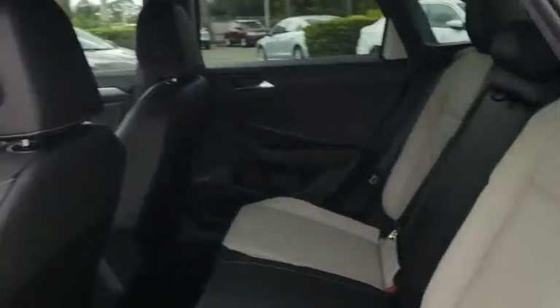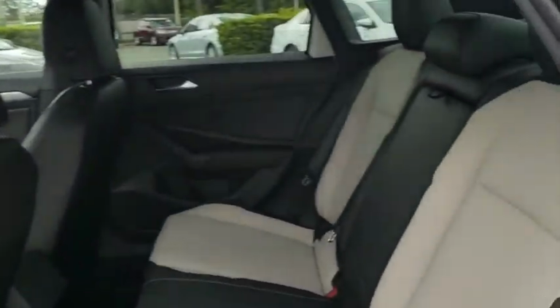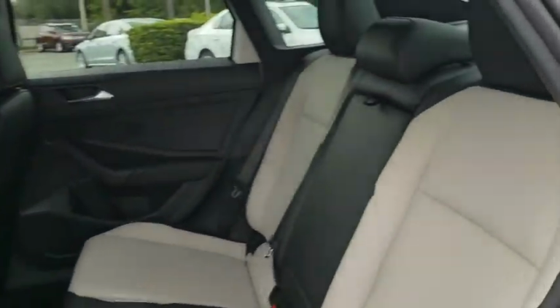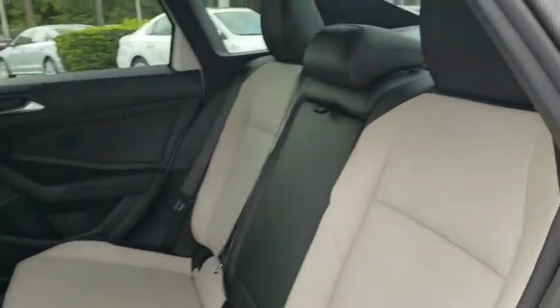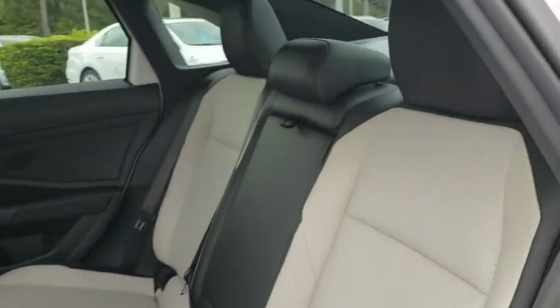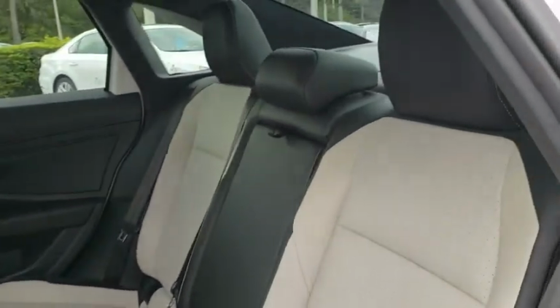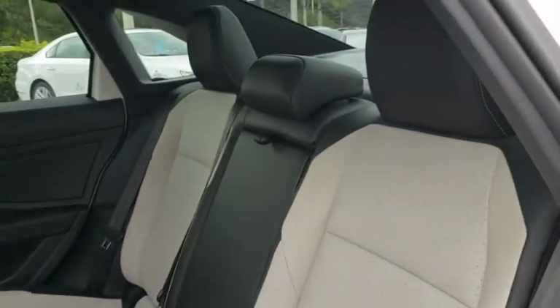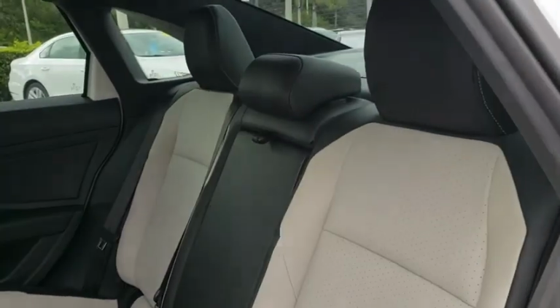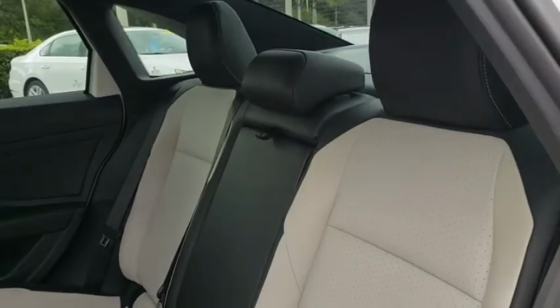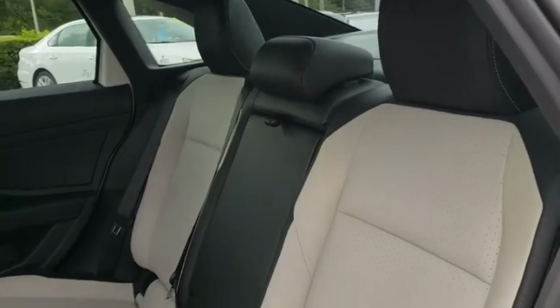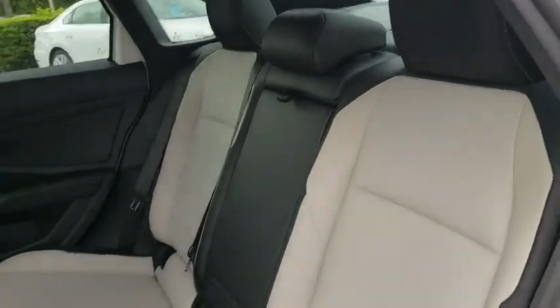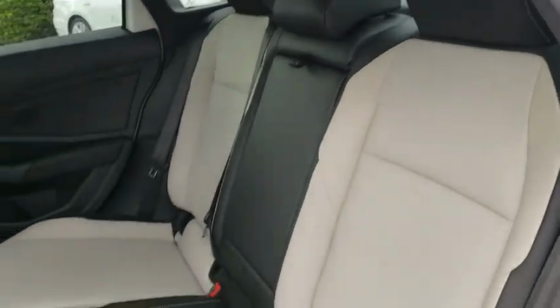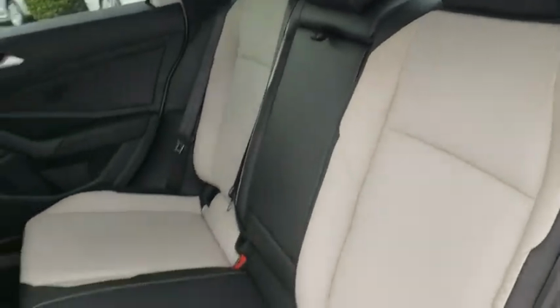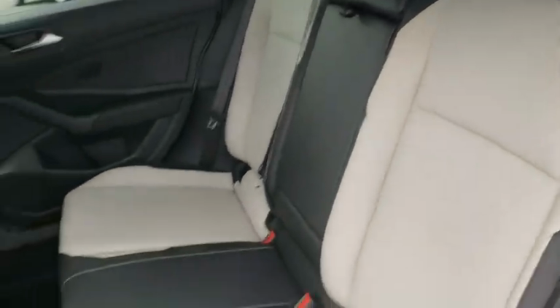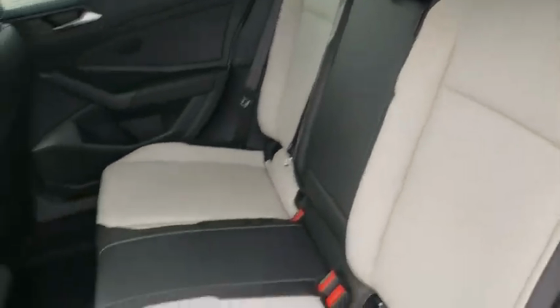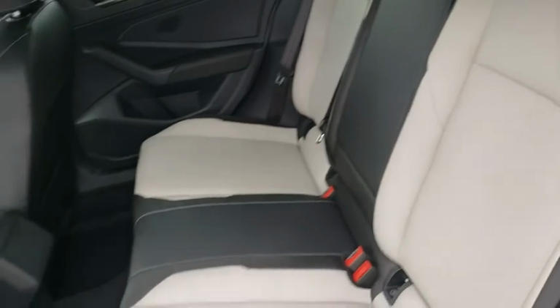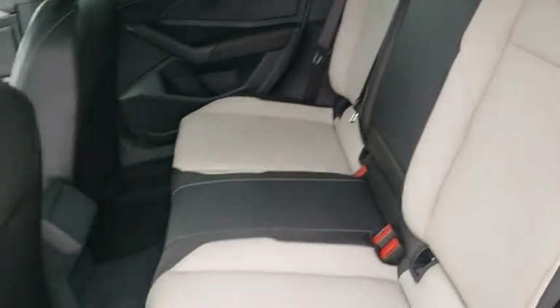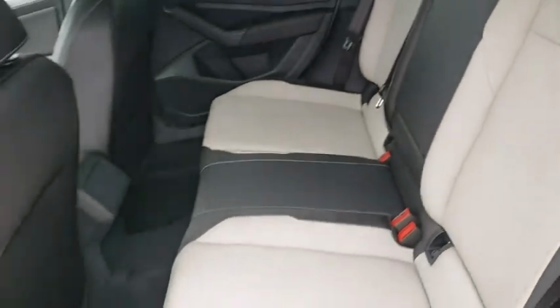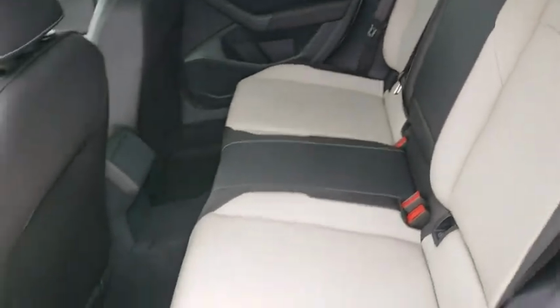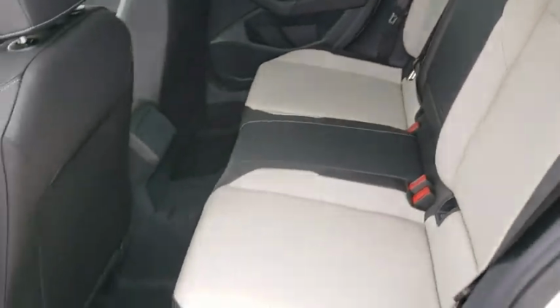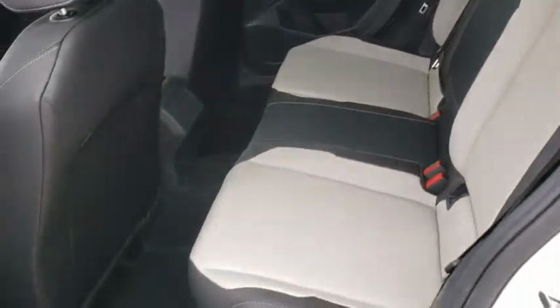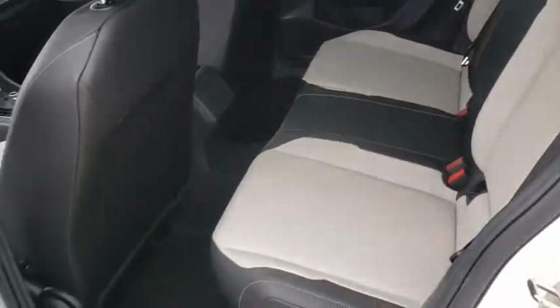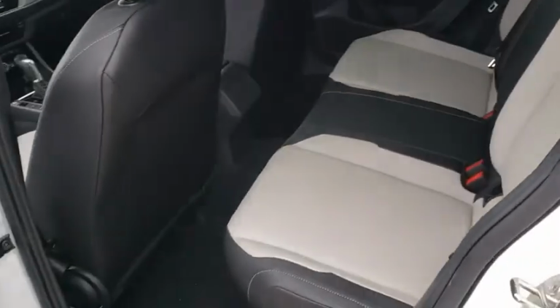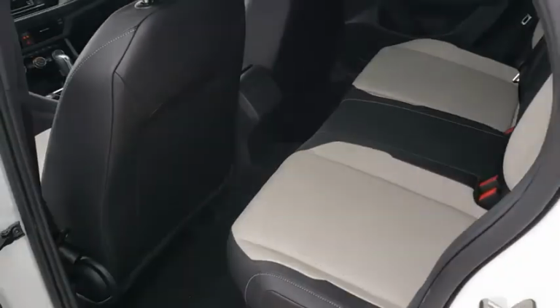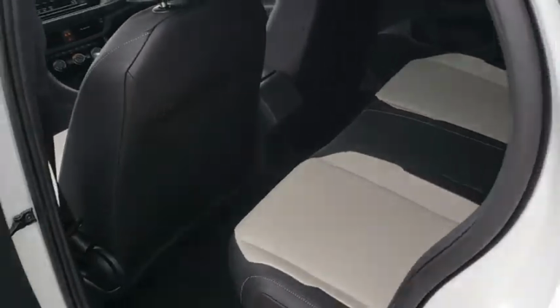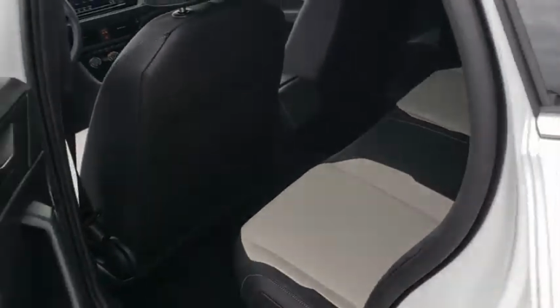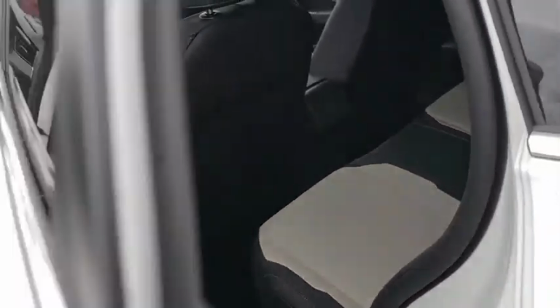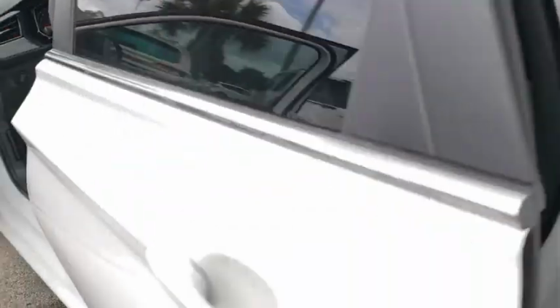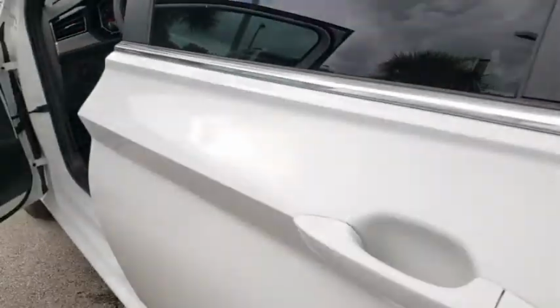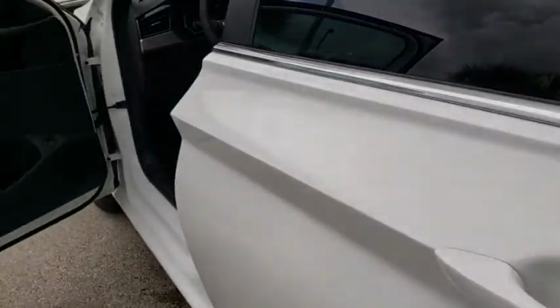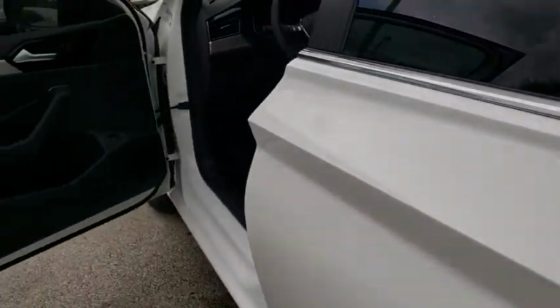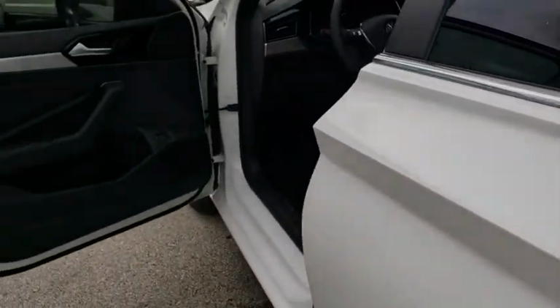Overhead console. Tilt steering wheel. Front bucket seats. Come take a test drive today.